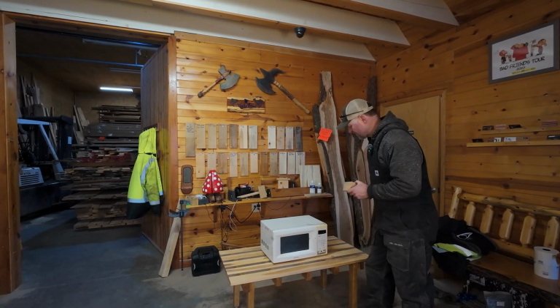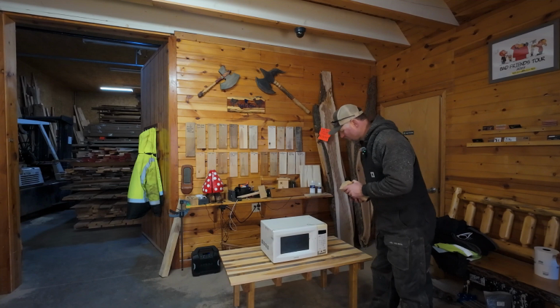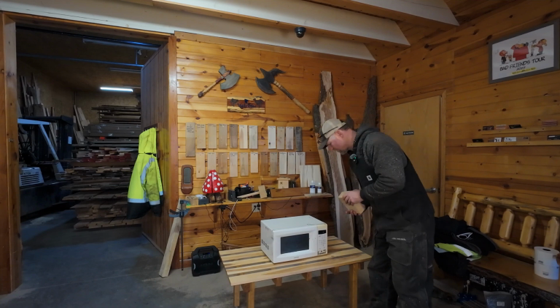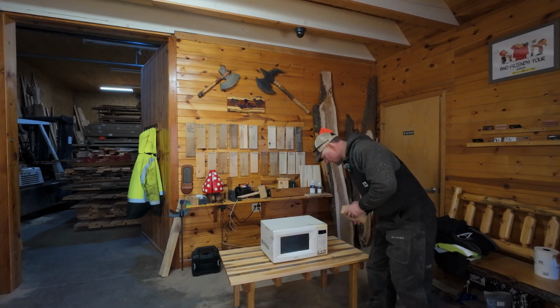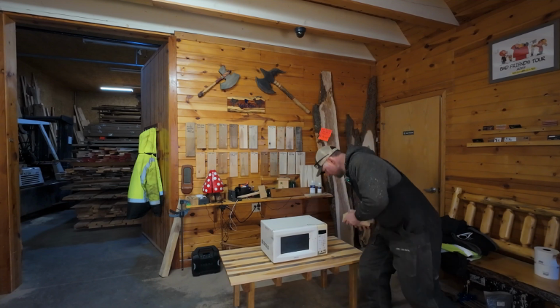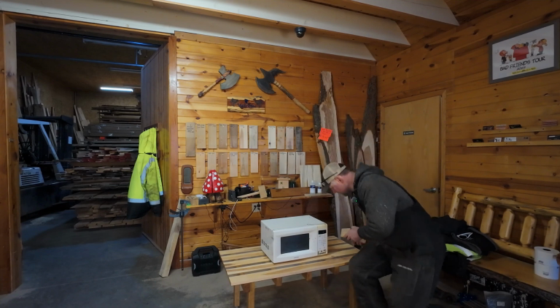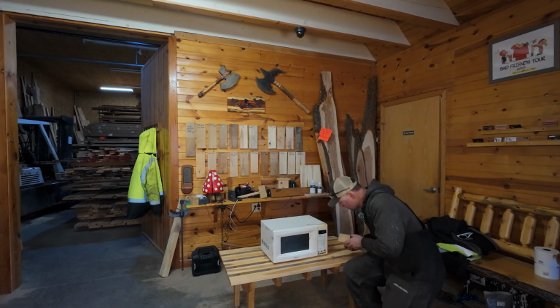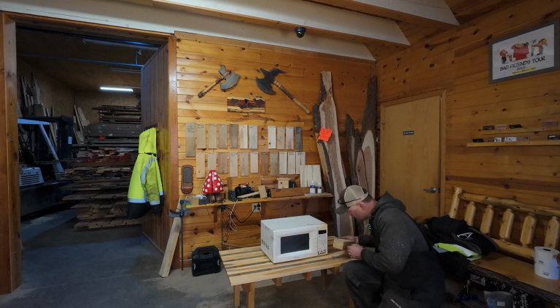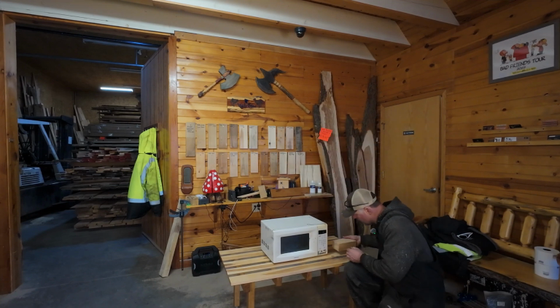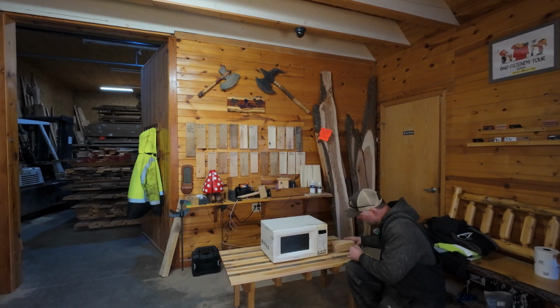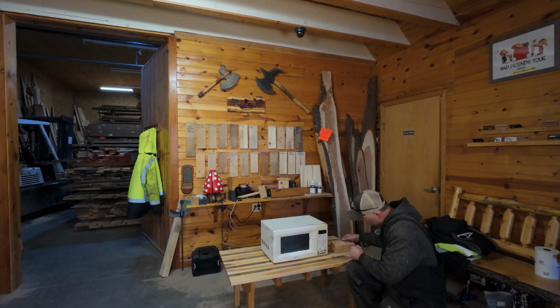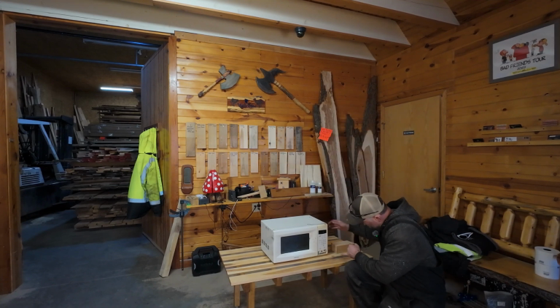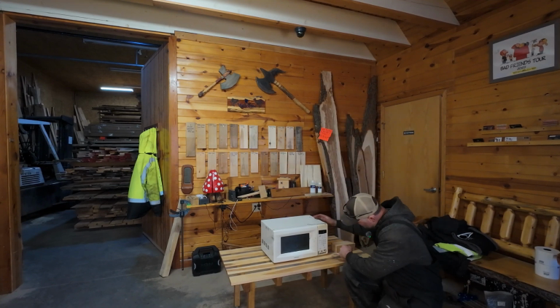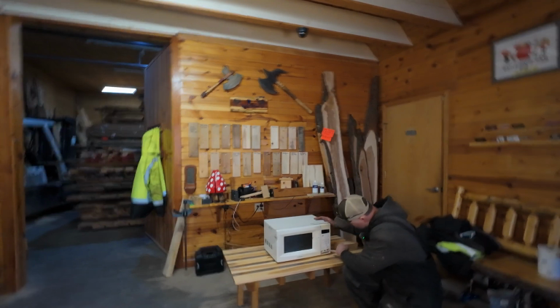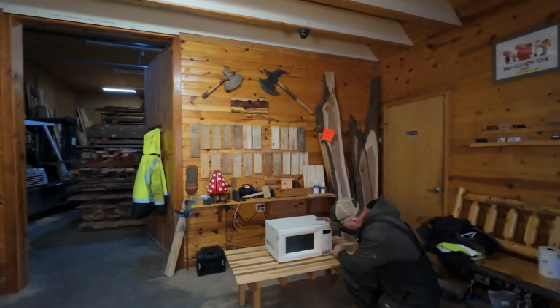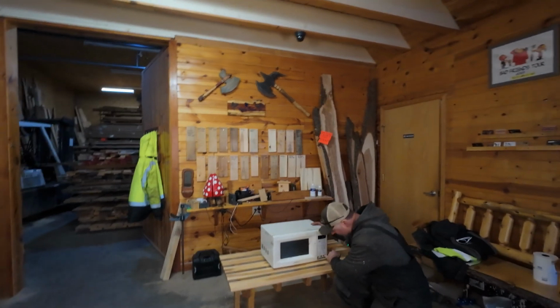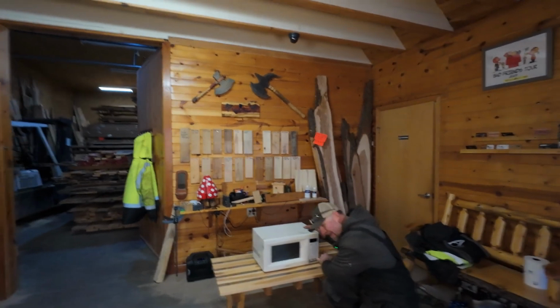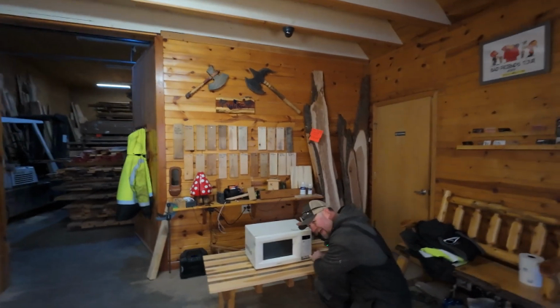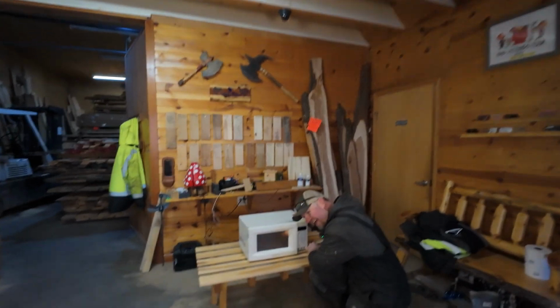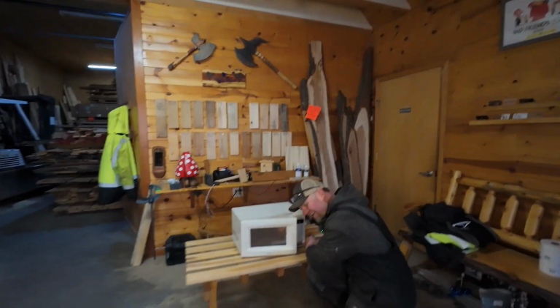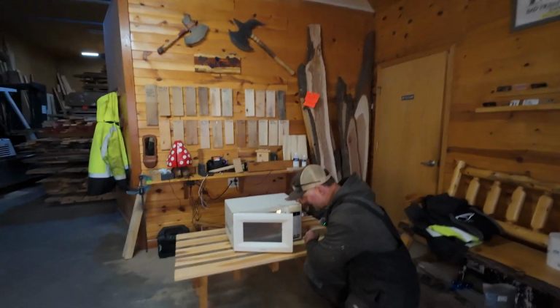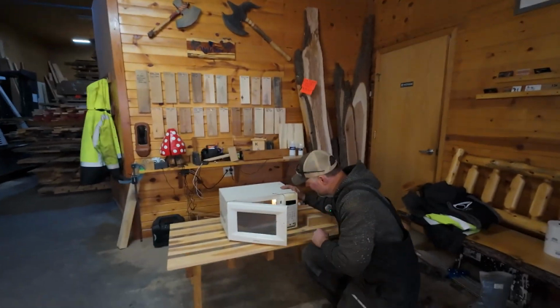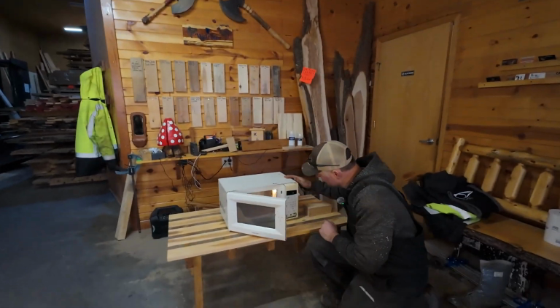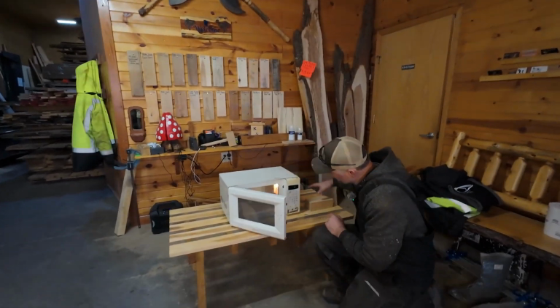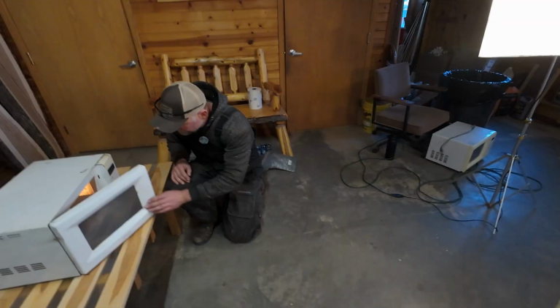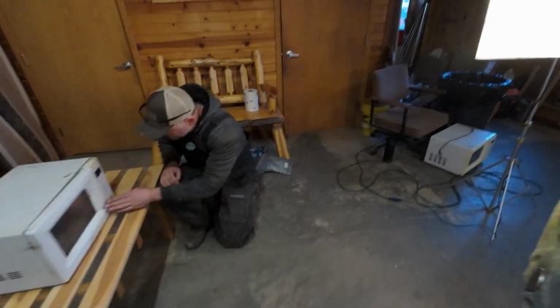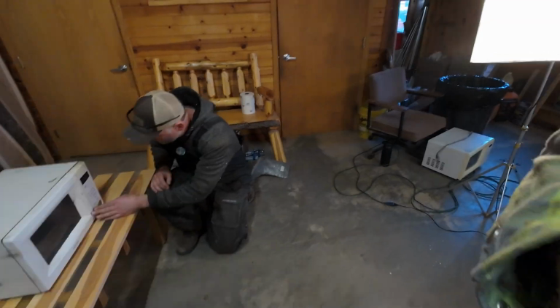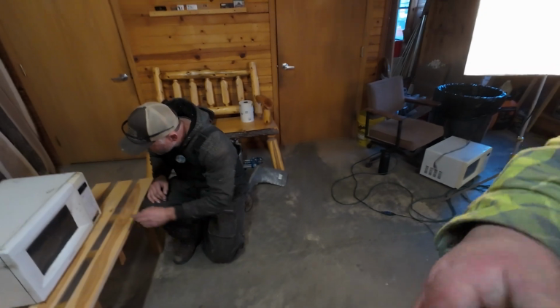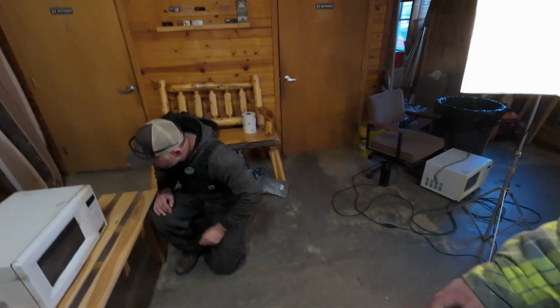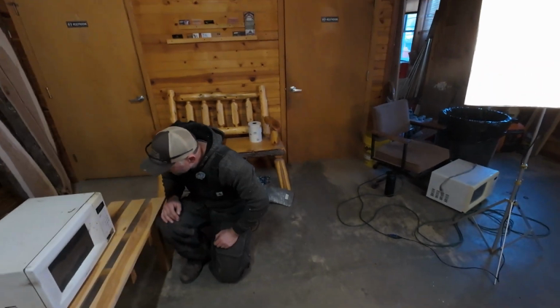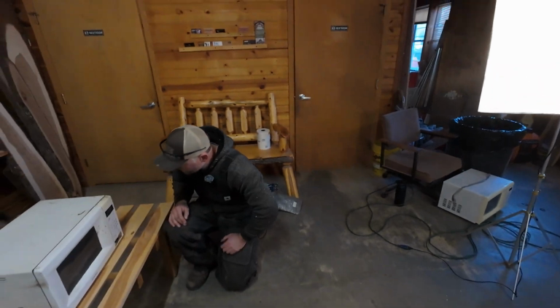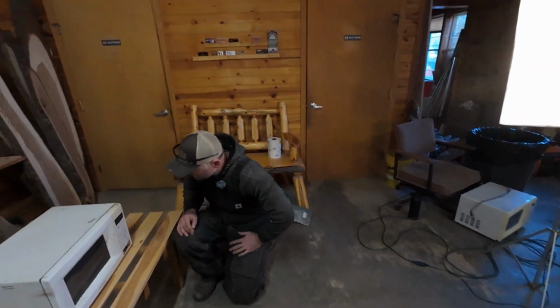This is a super high-quality microwave — this is our work microwave. How long are you going to slap it in there for? Let's try 10 minutes.